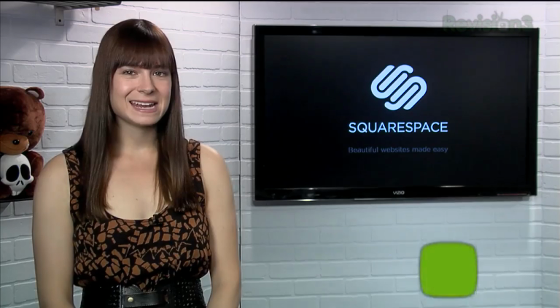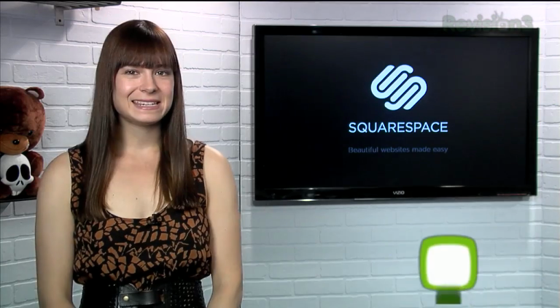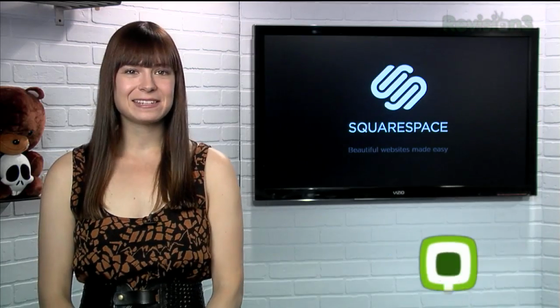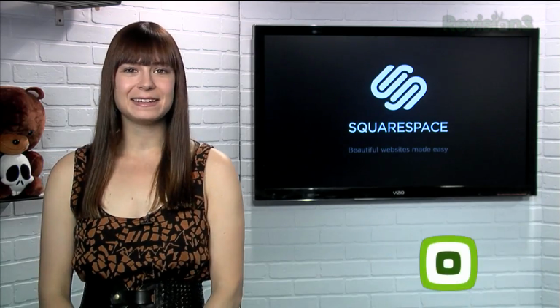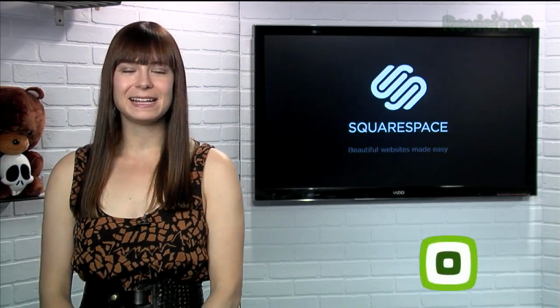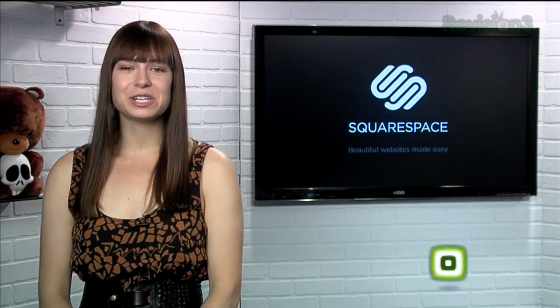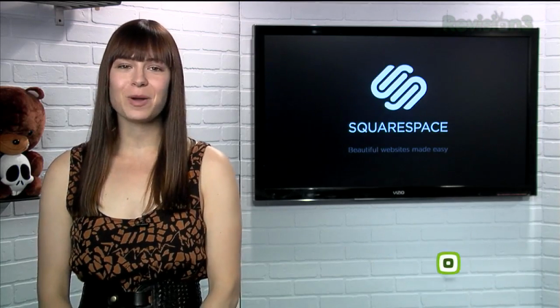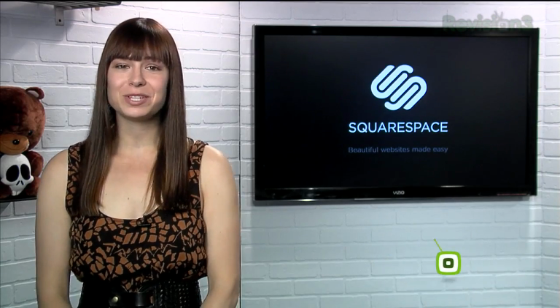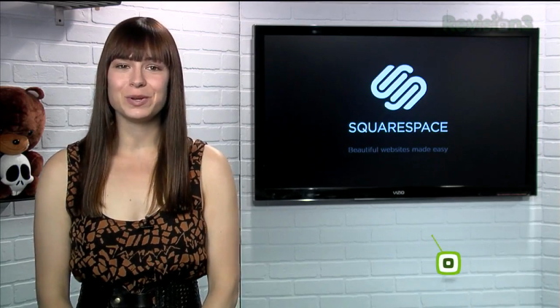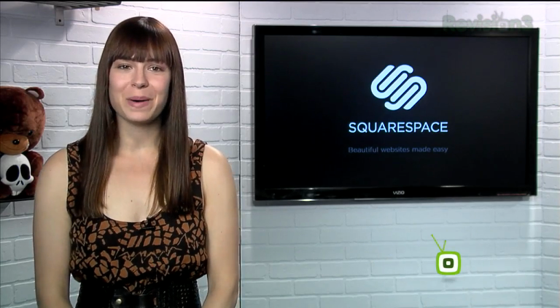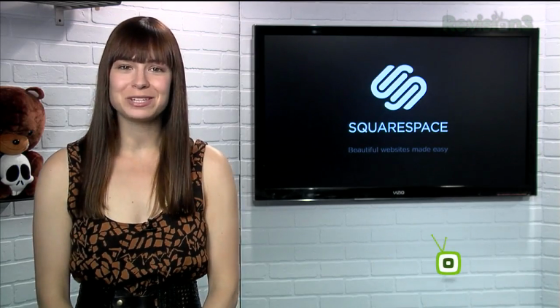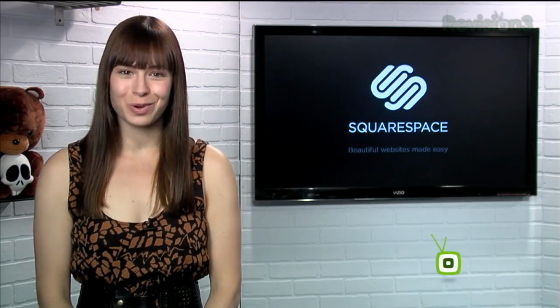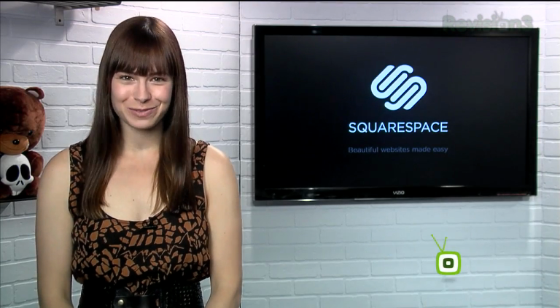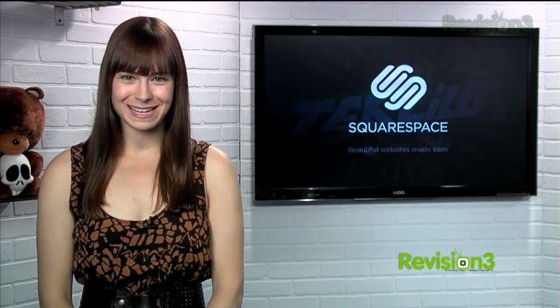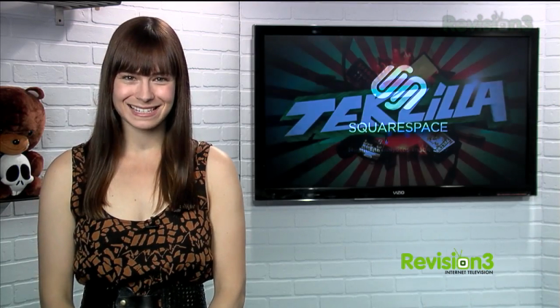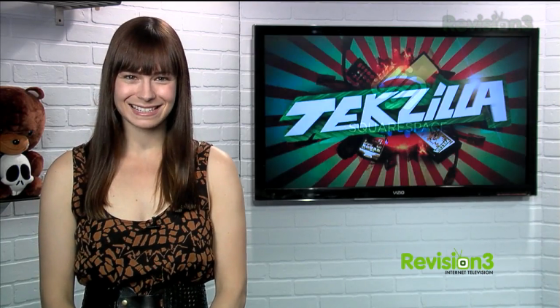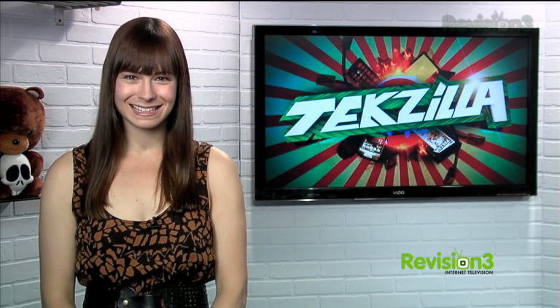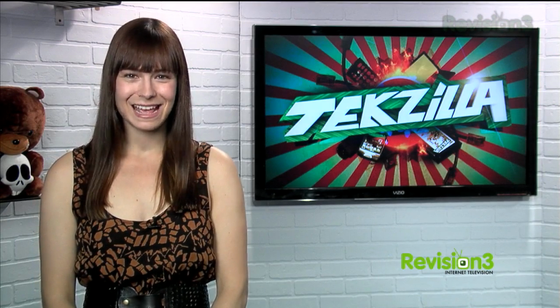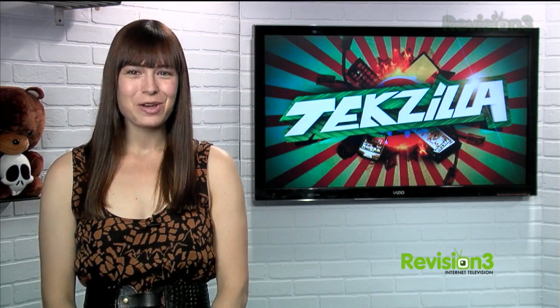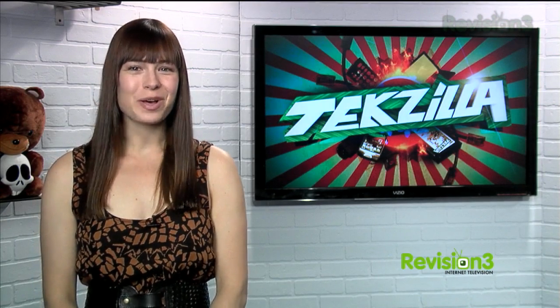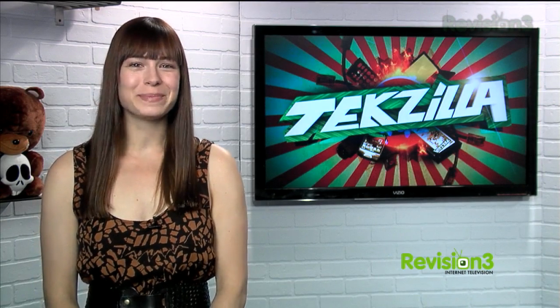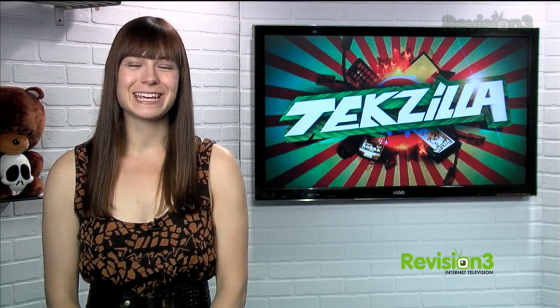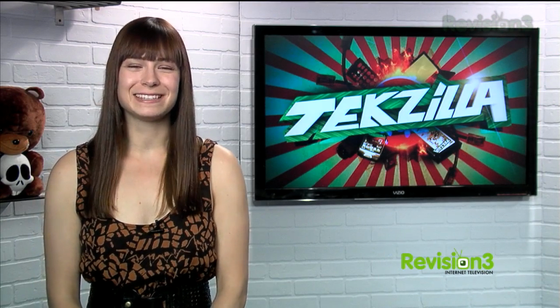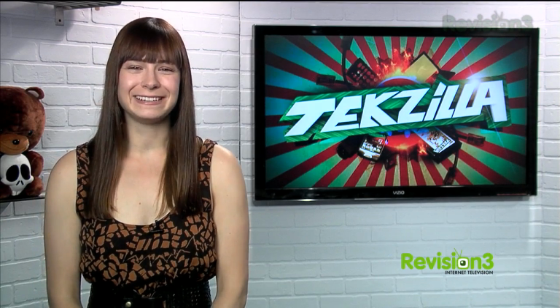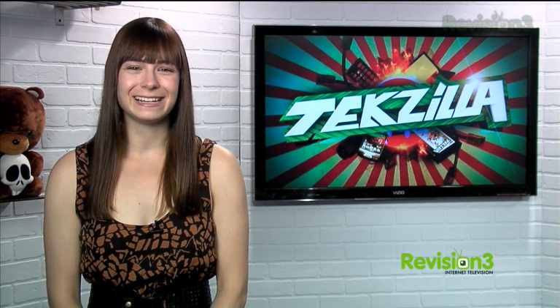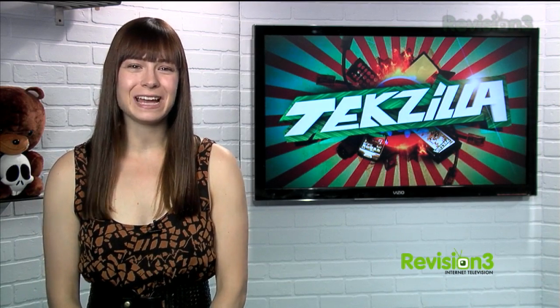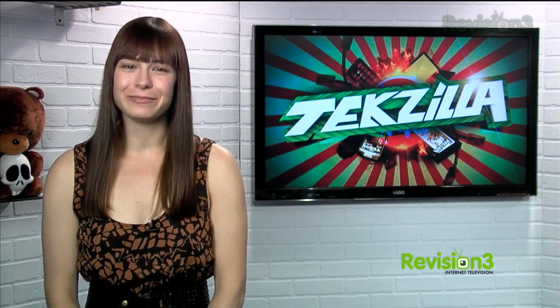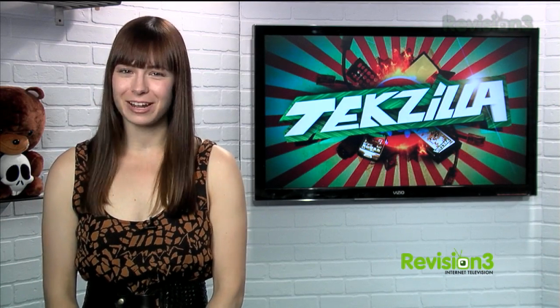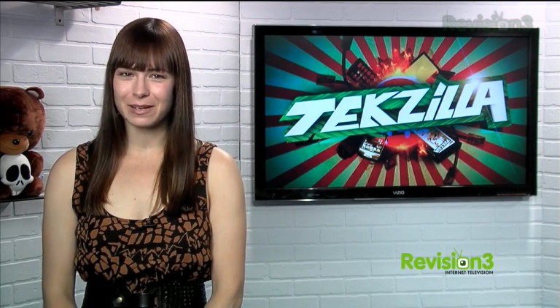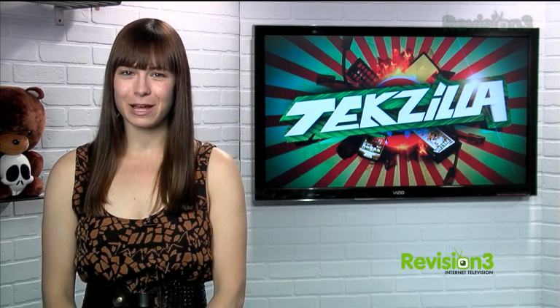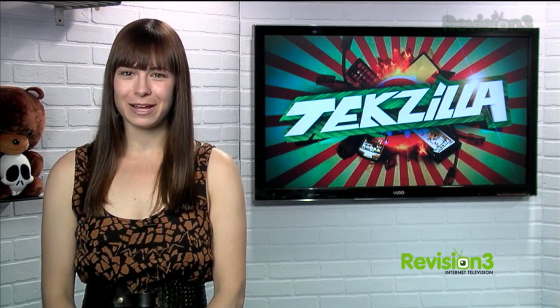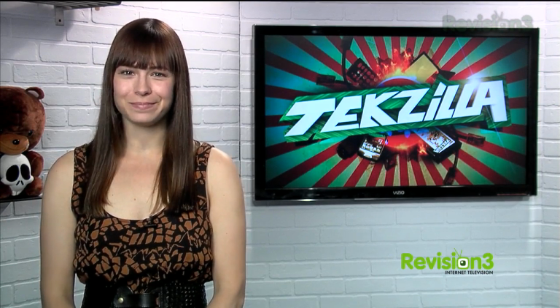Today's TechZilla Daily is brought to you by Squarespace. Welcome to TechZilla Daily, I'm Veronica Belmont.